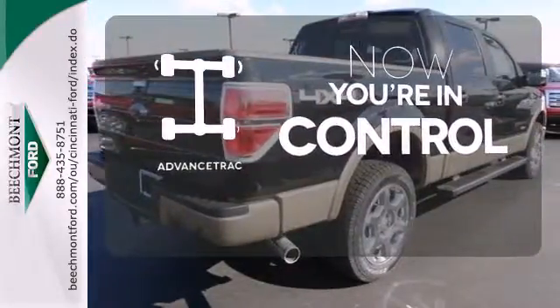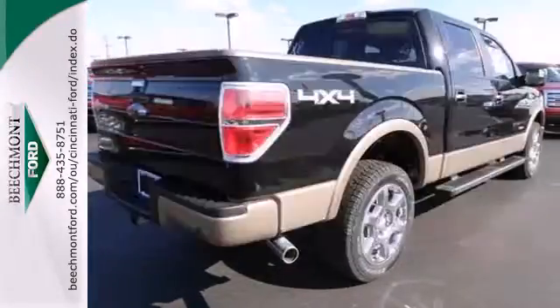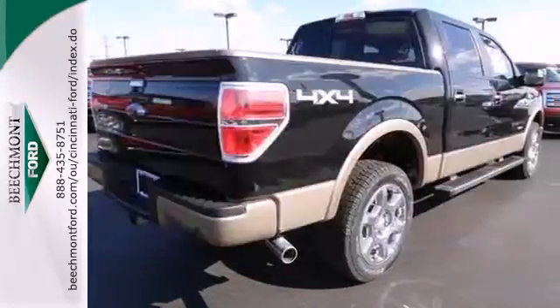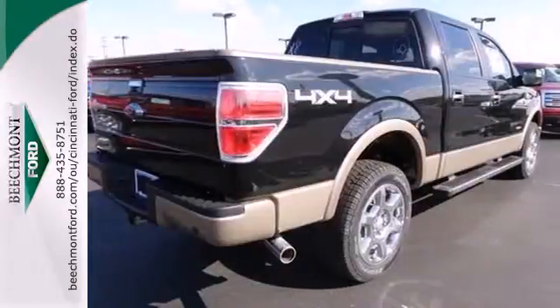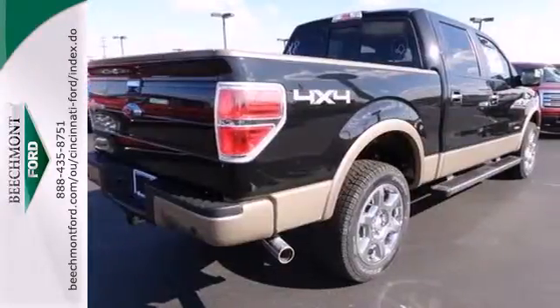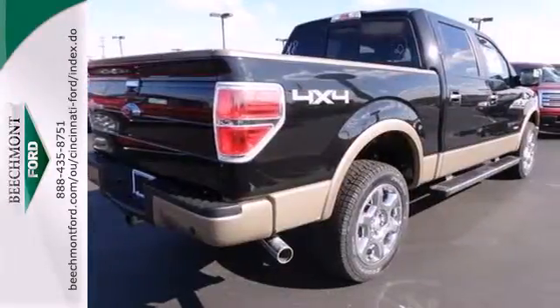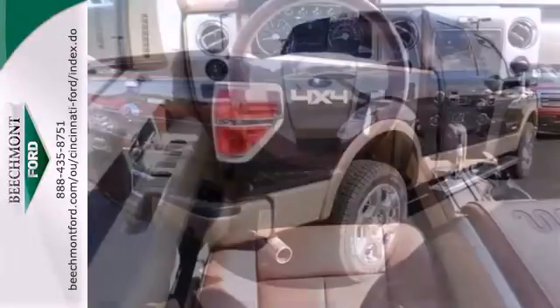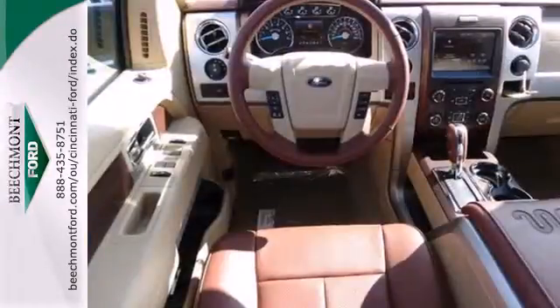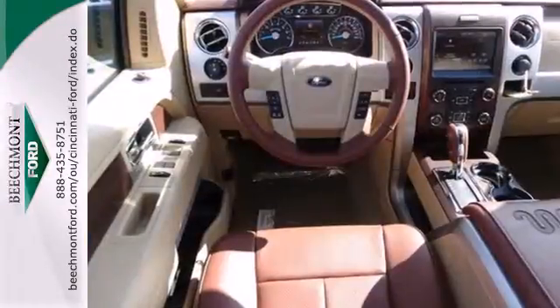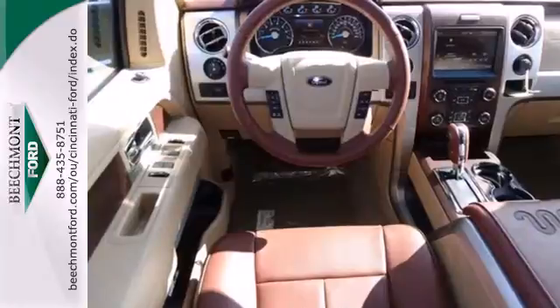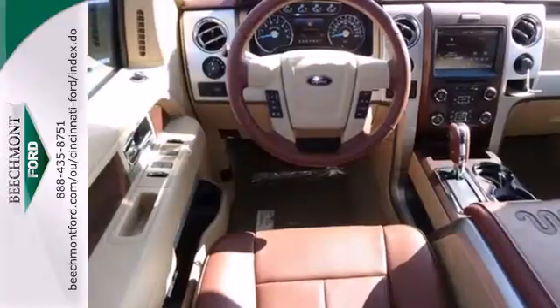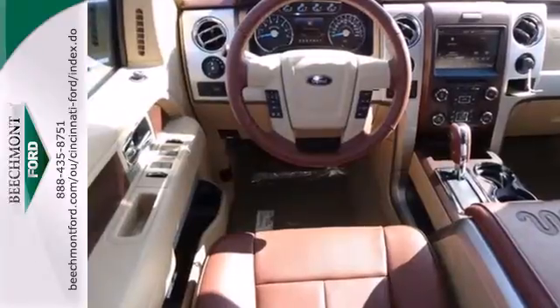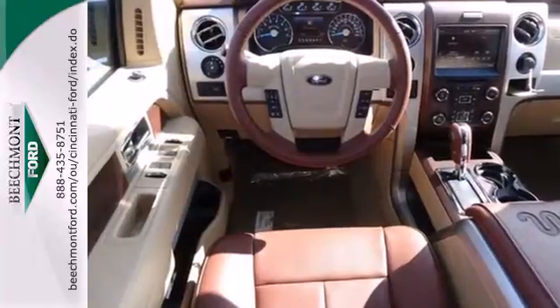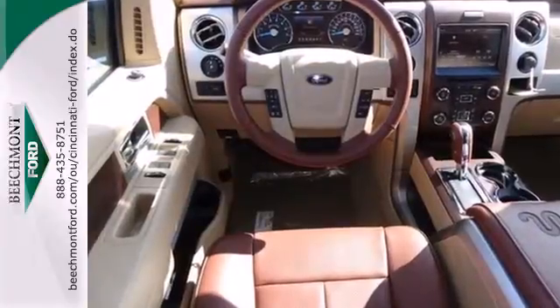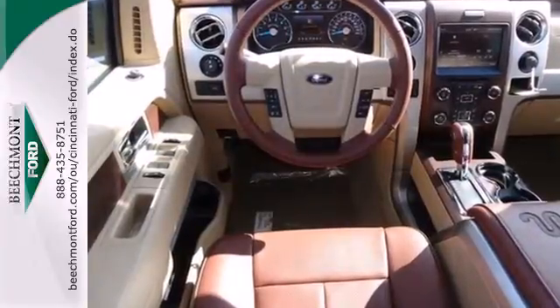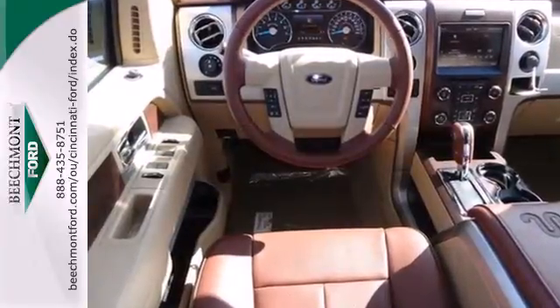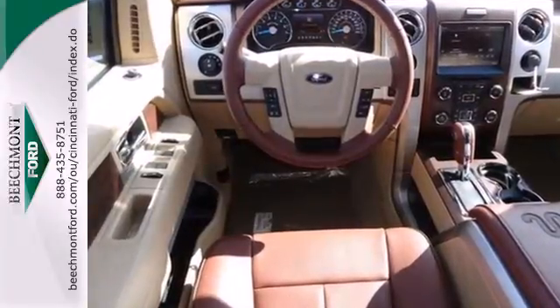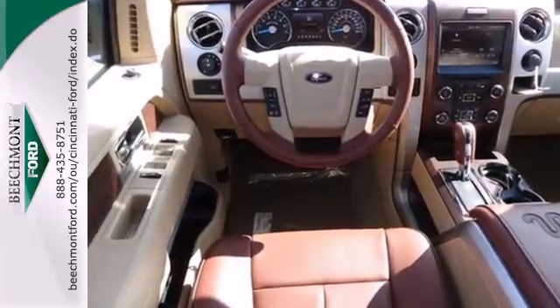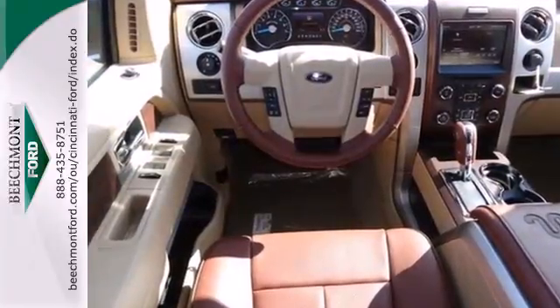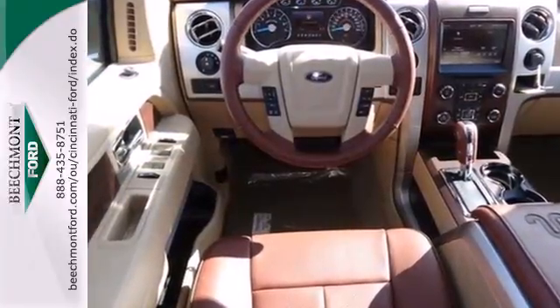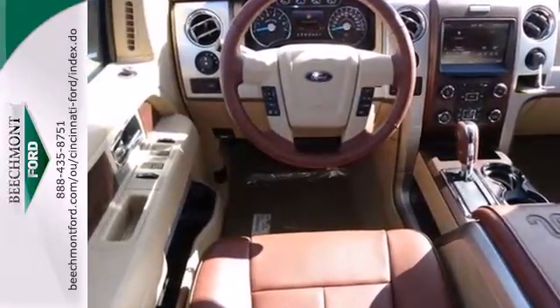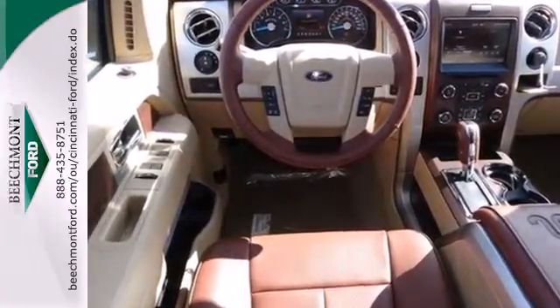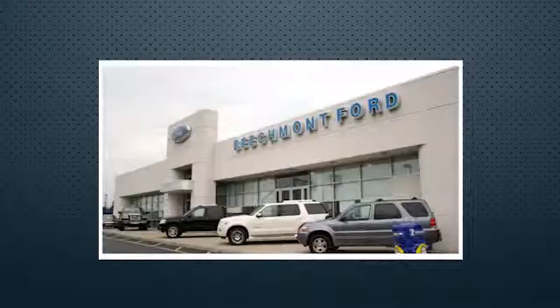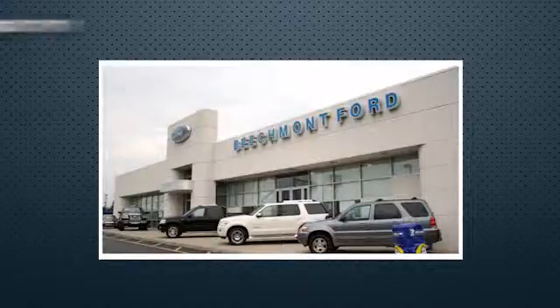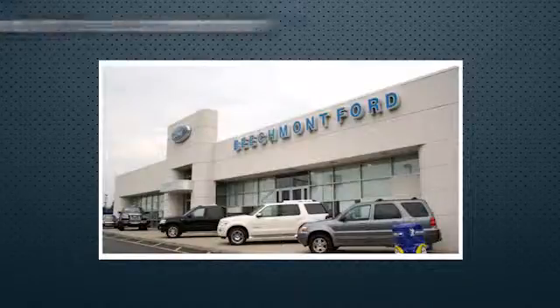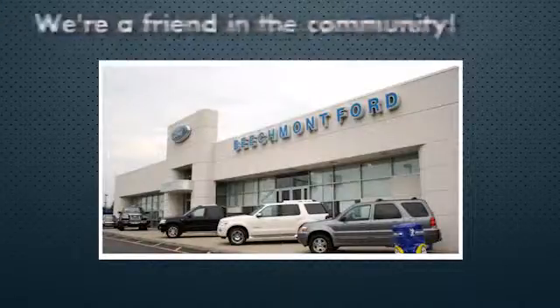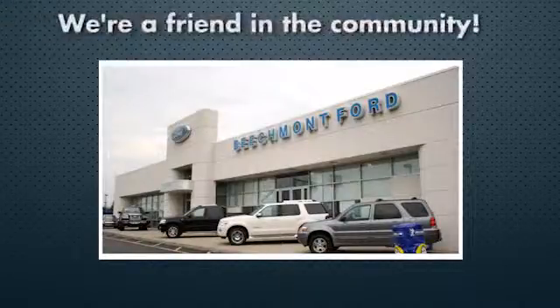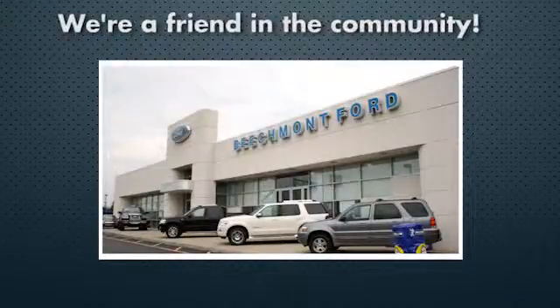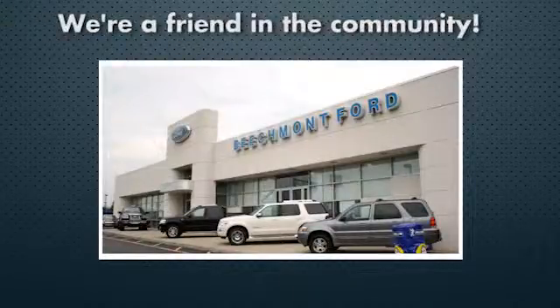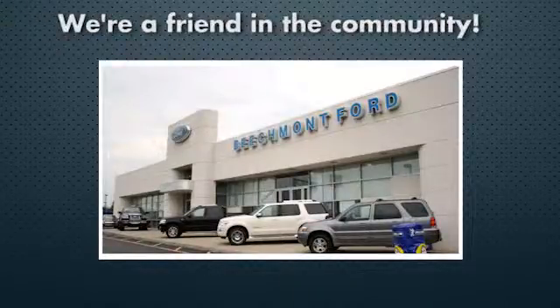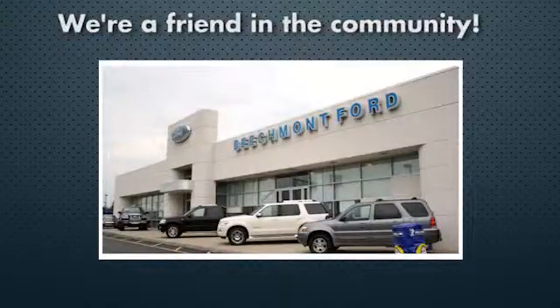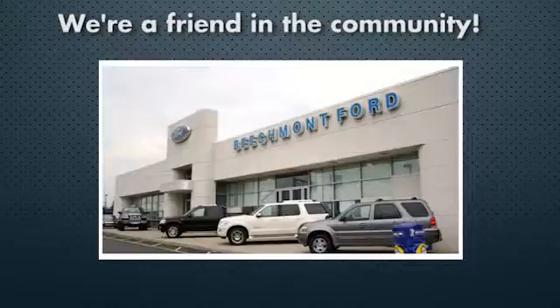This truck is ready to get to work. Take it for a test drive today. Beechmont Ford — we're a friend in the community.